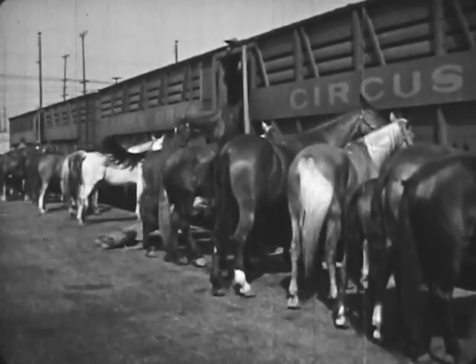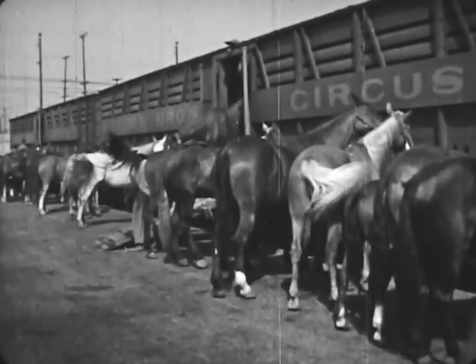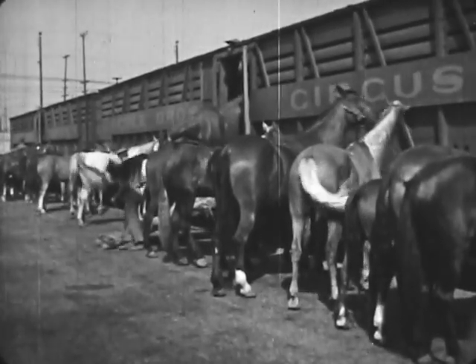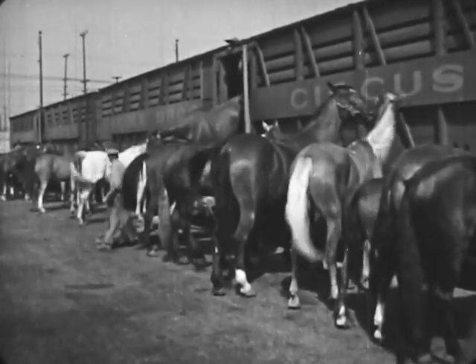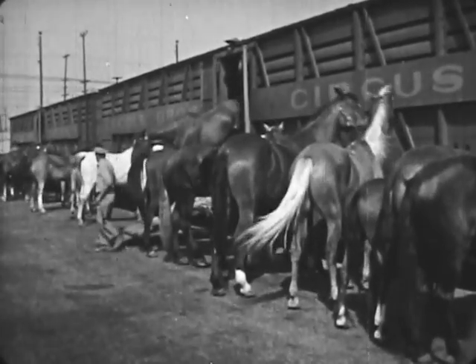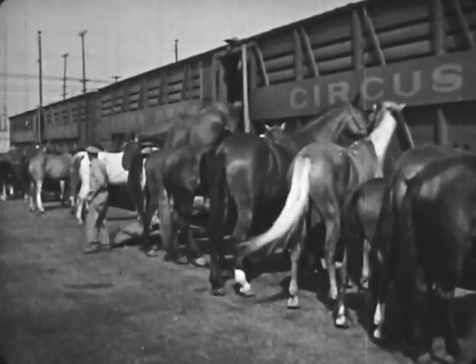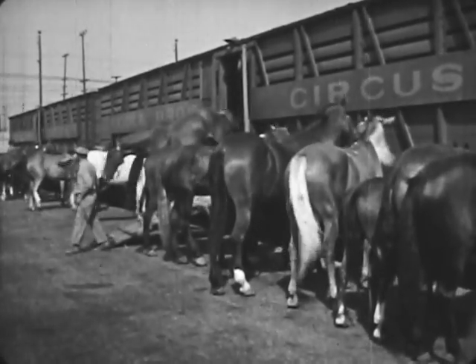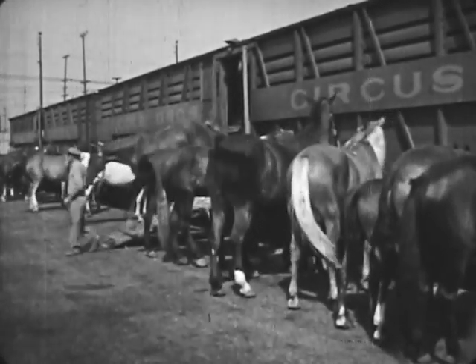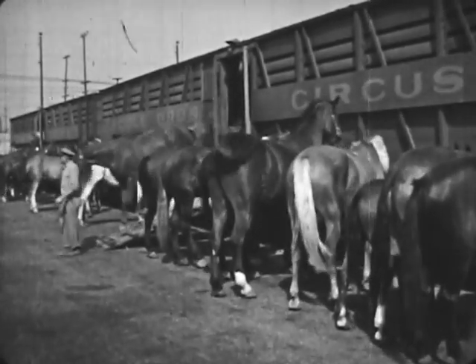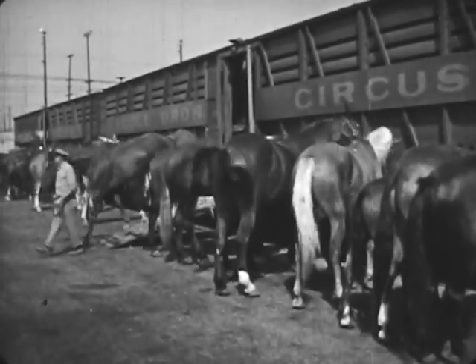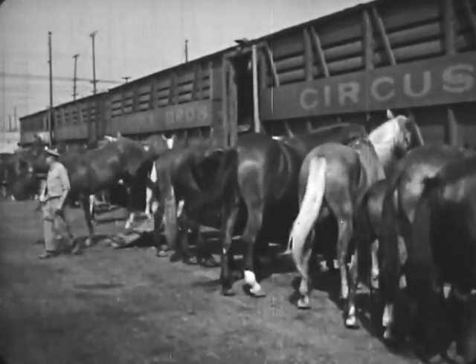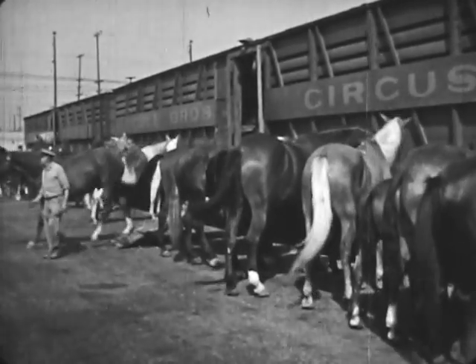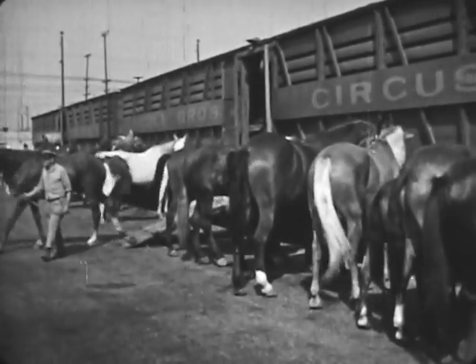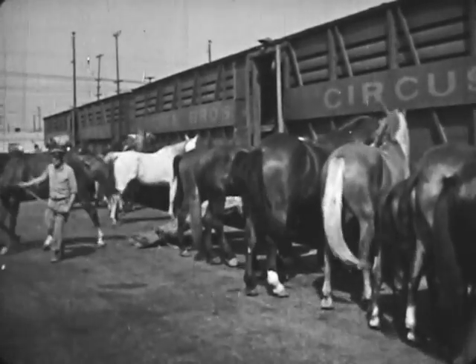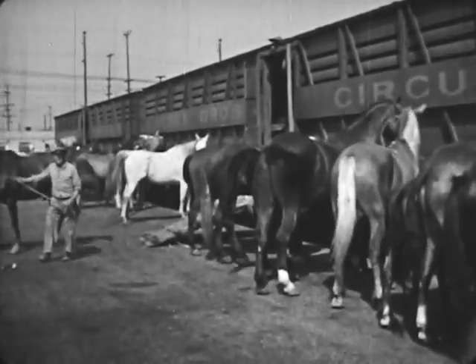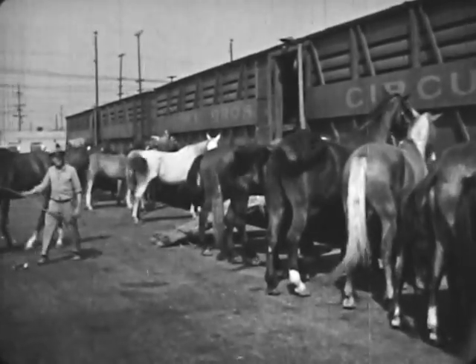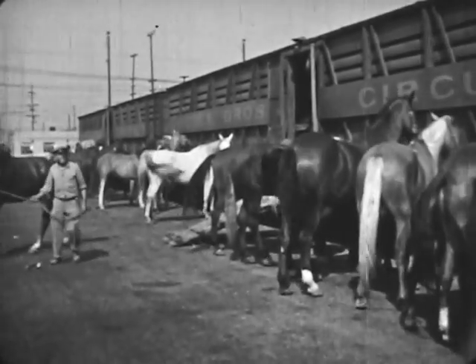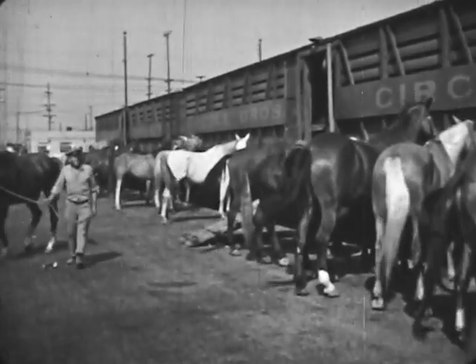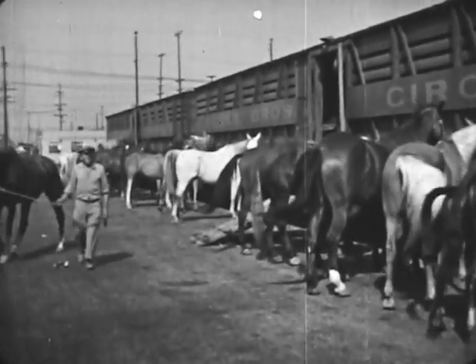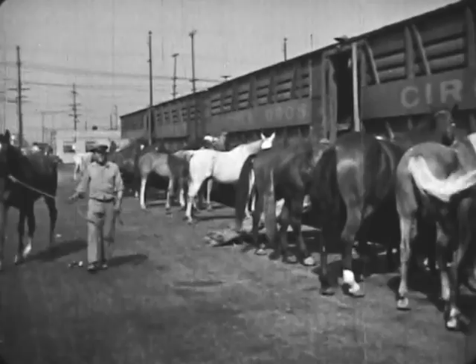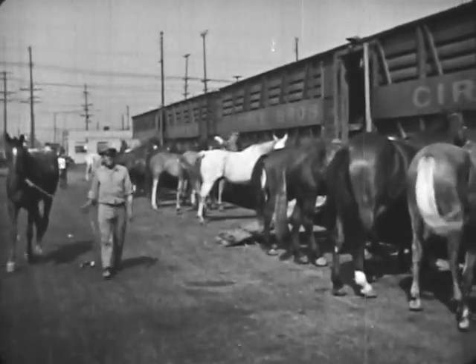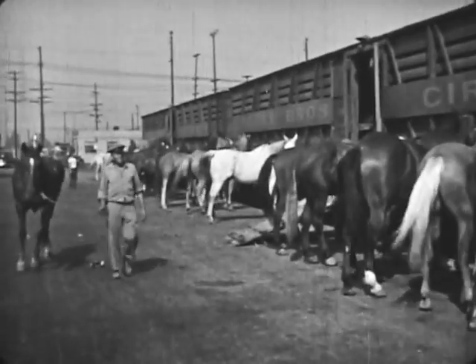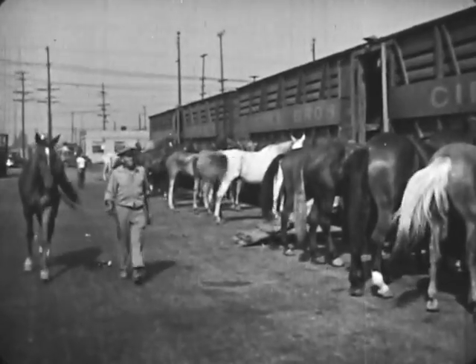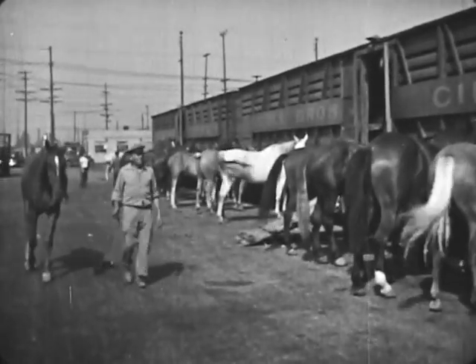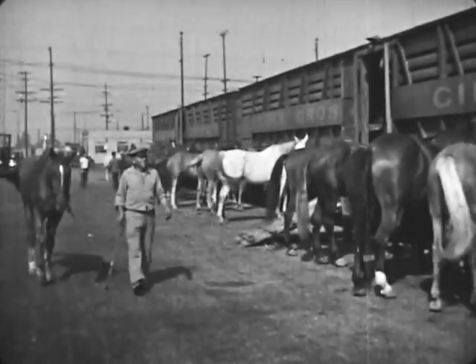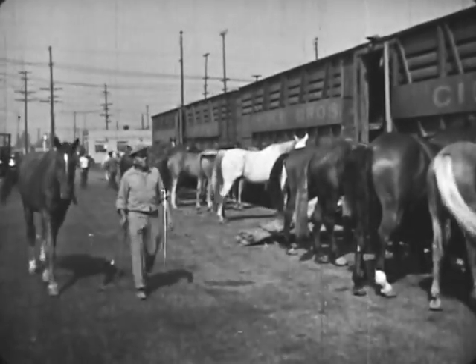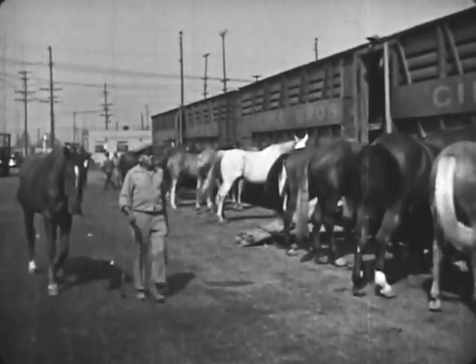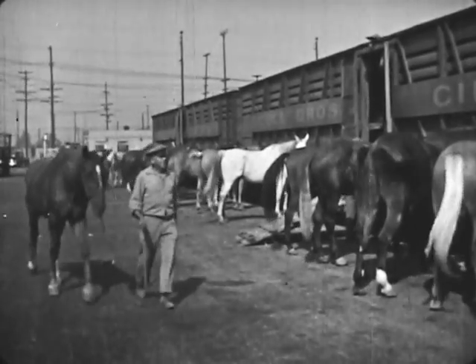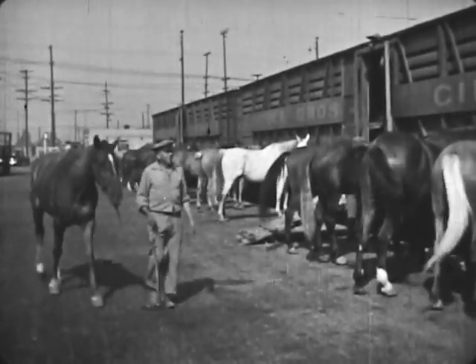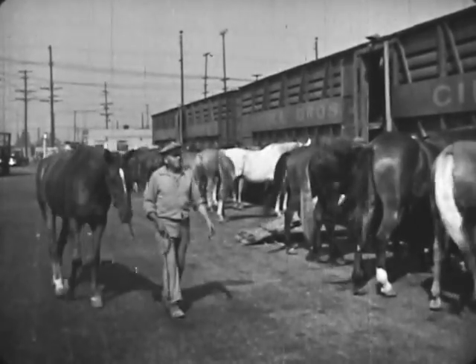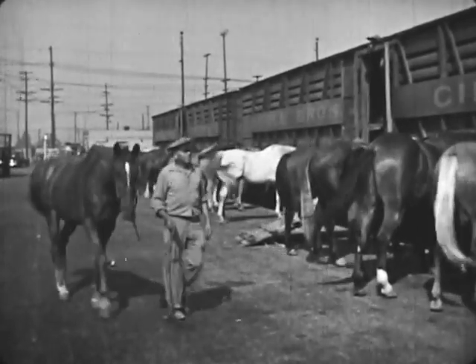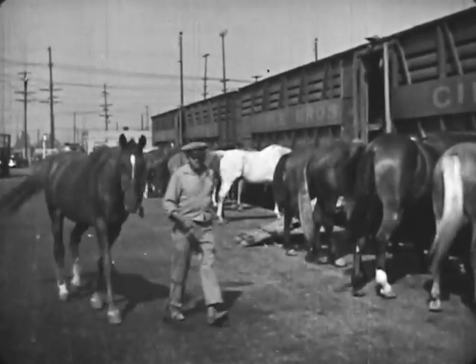The circus has many, many show horses. It takes two boxcars to carry all of them.